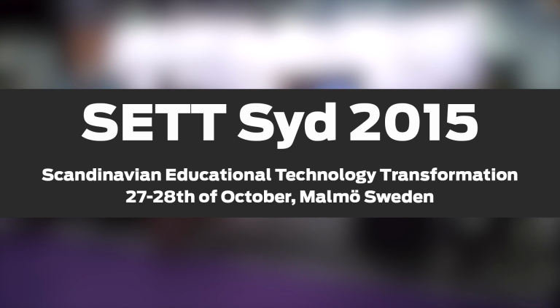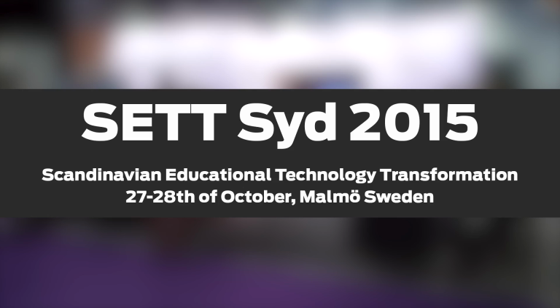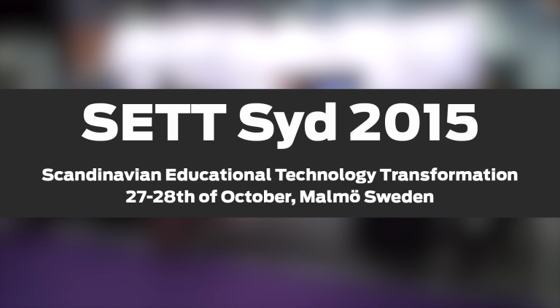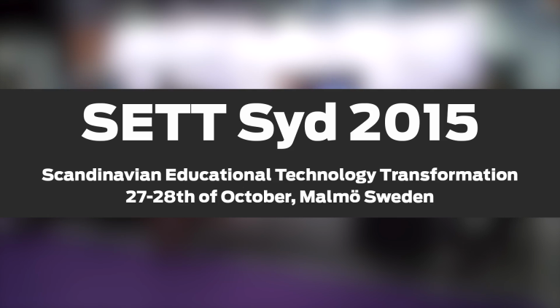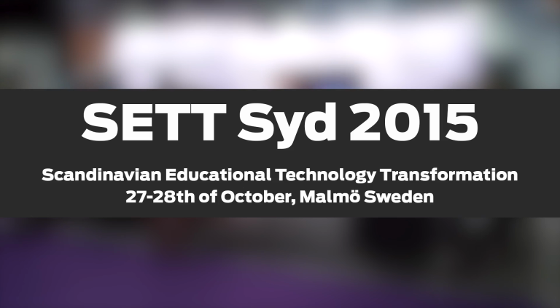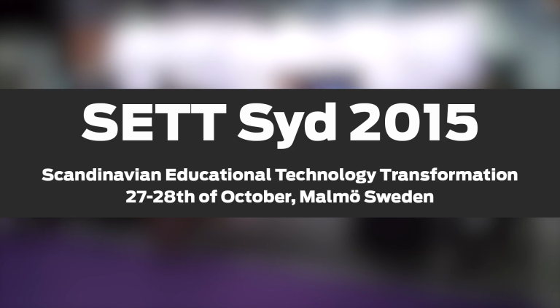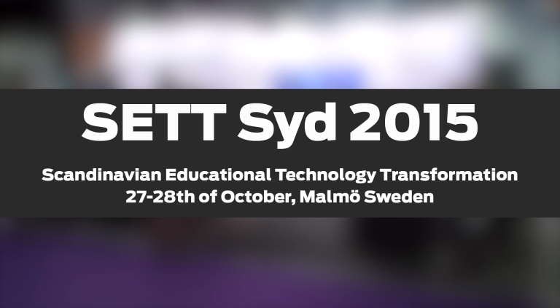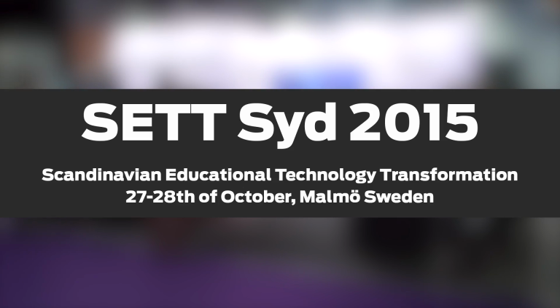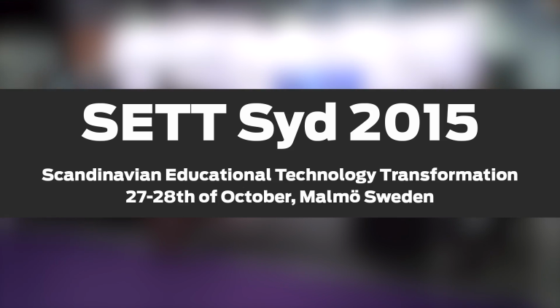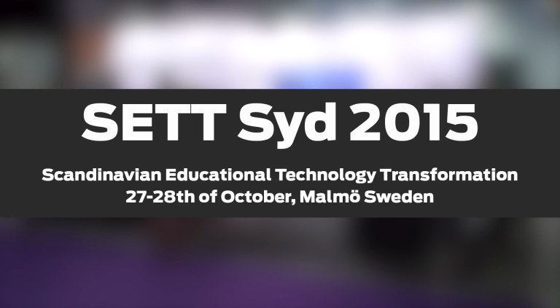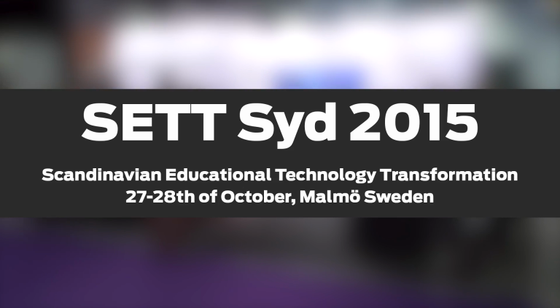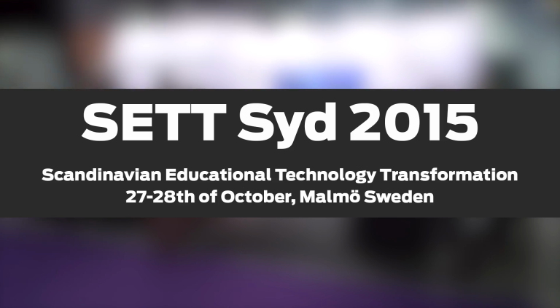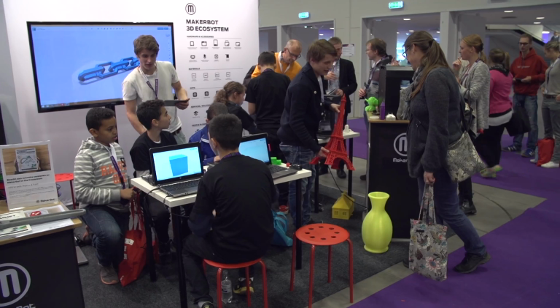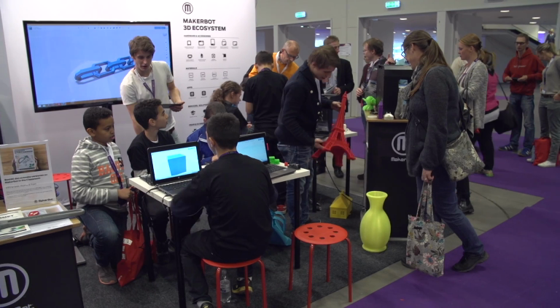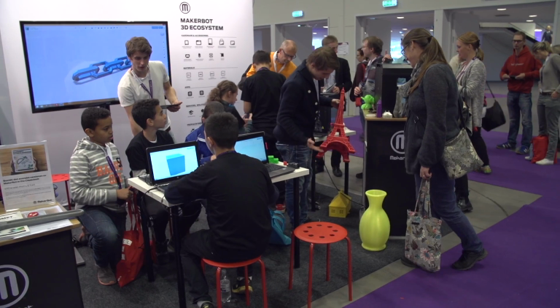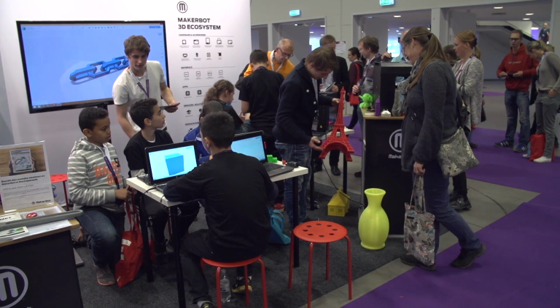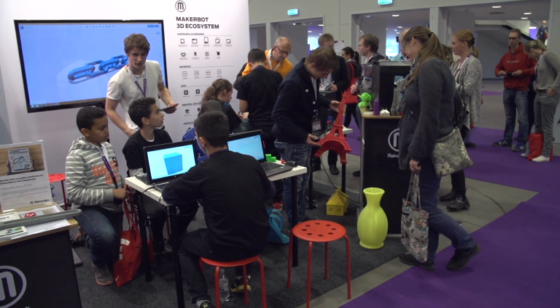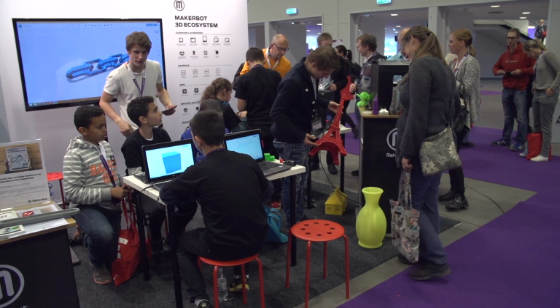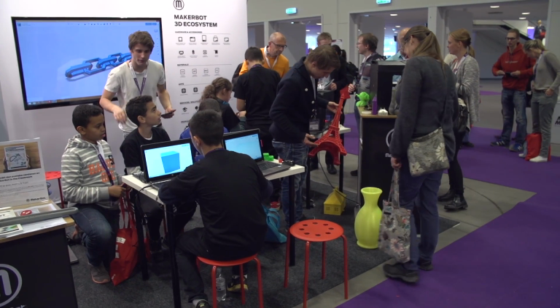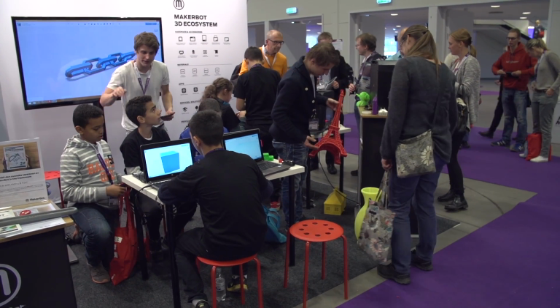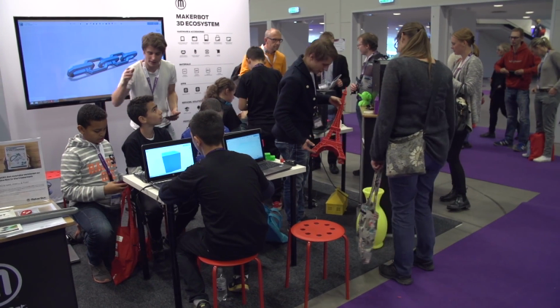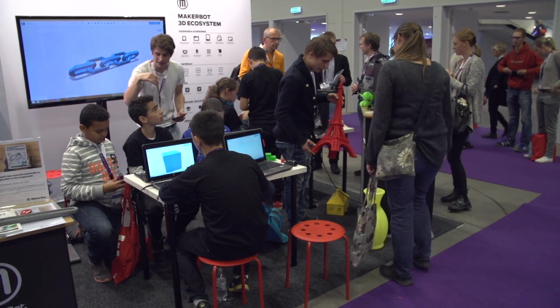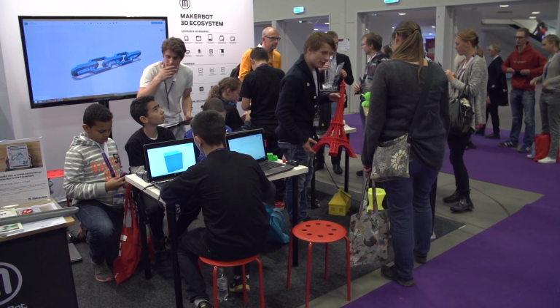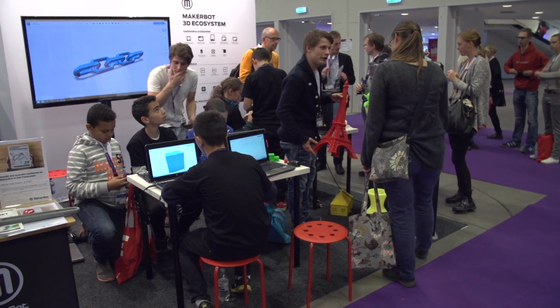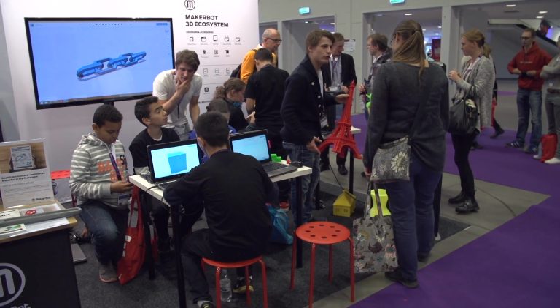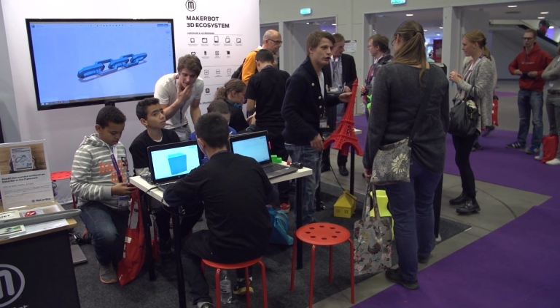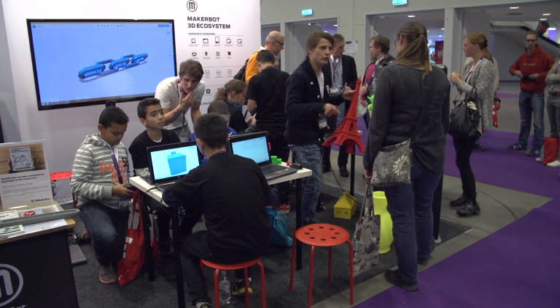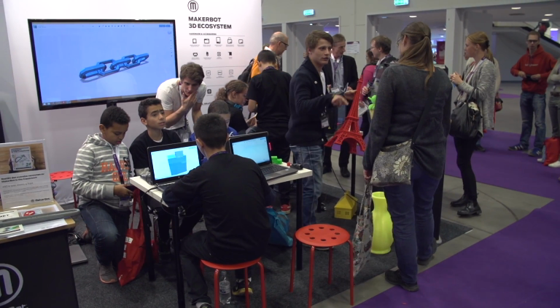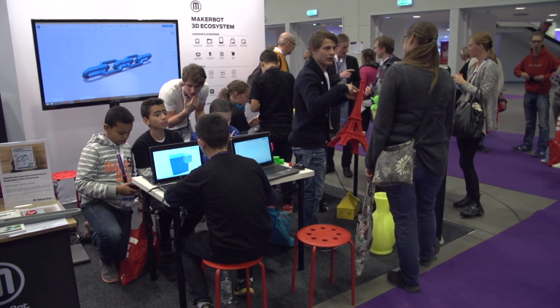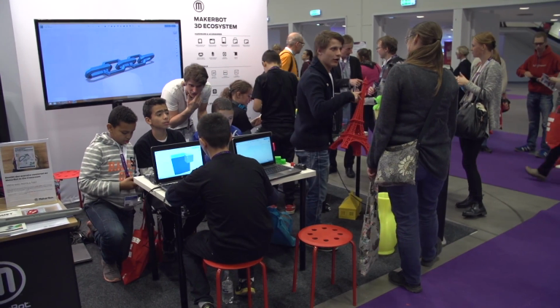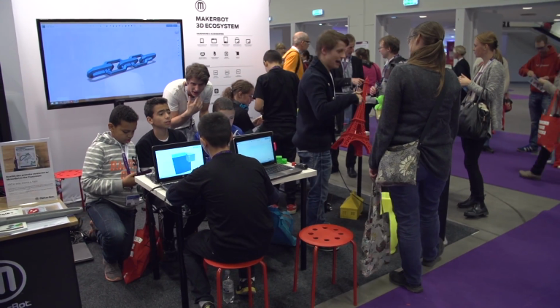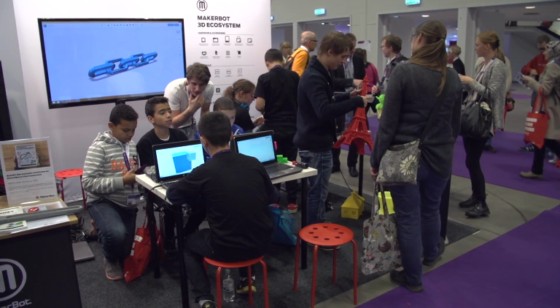So today we are at SET Show in Malmö, Sweden, in order to represent the portfolio of MakerBot.